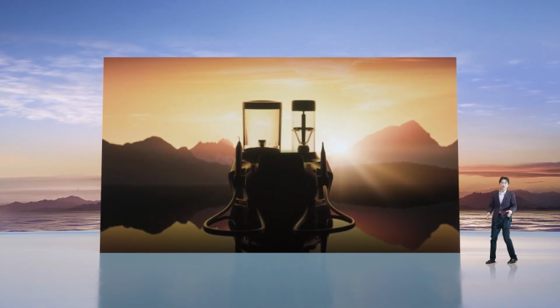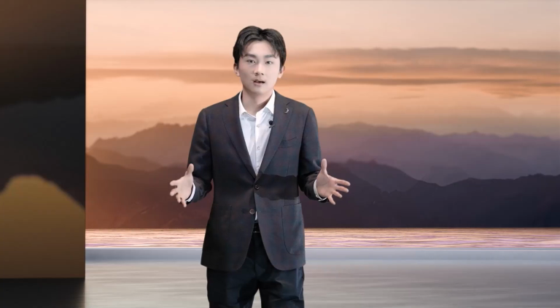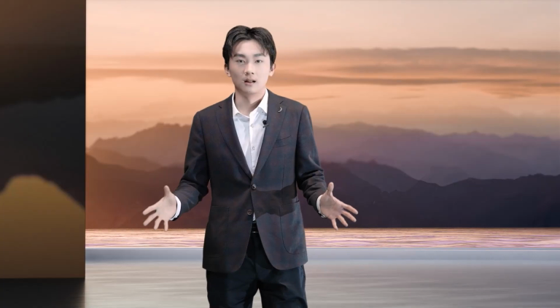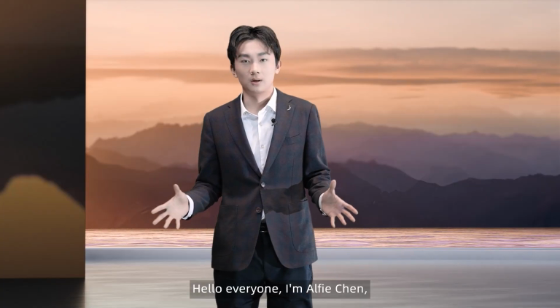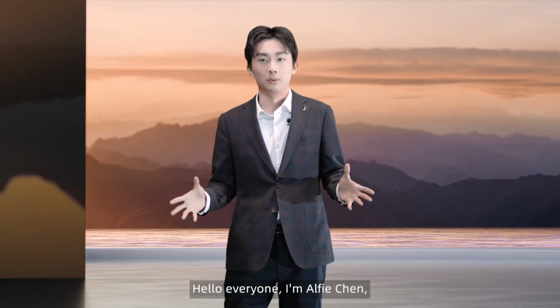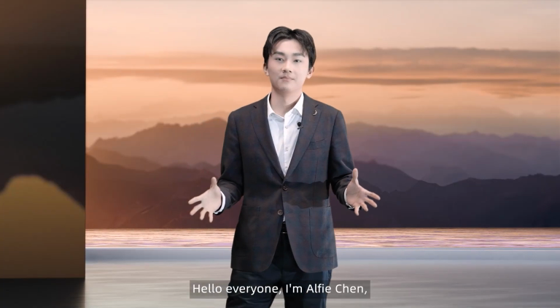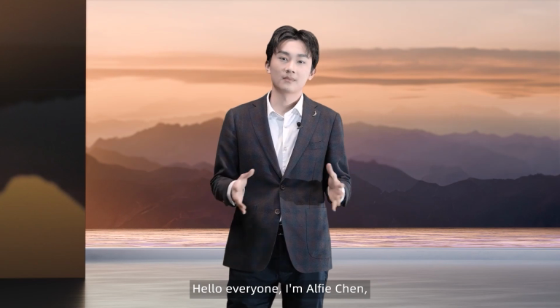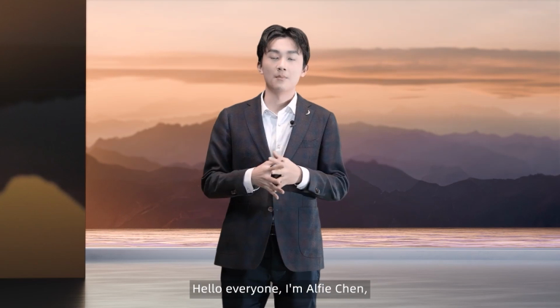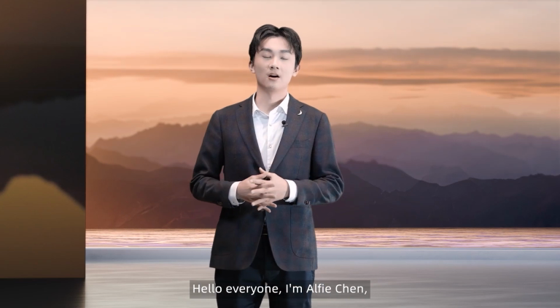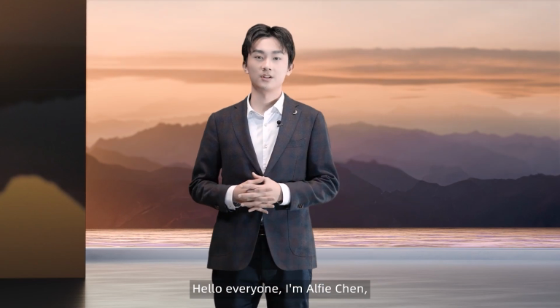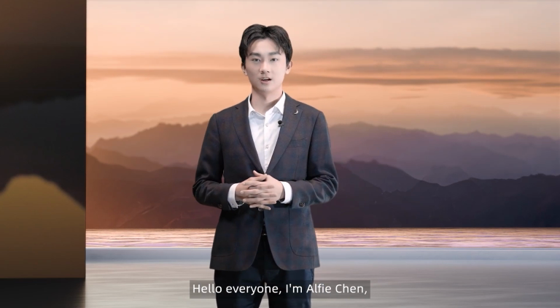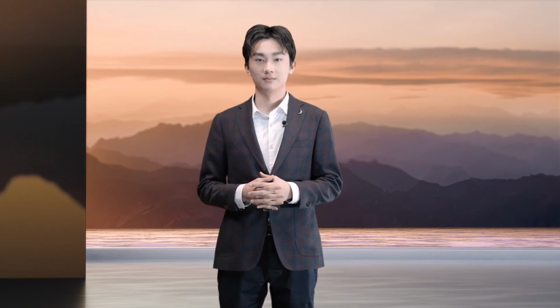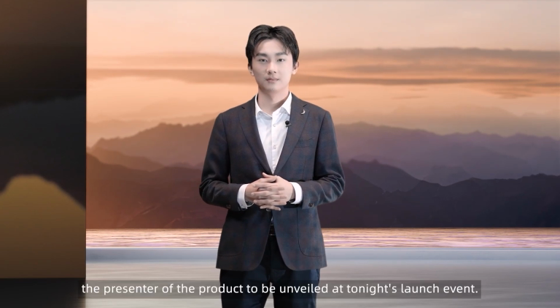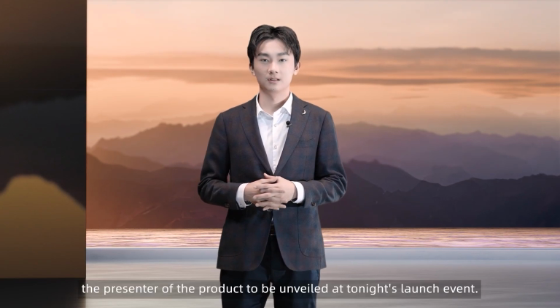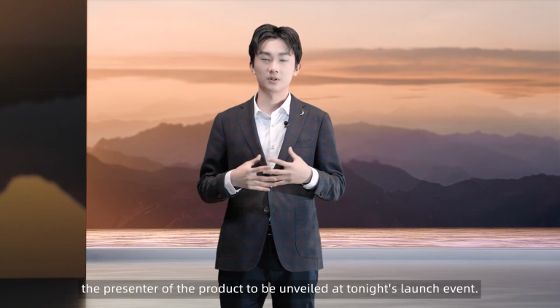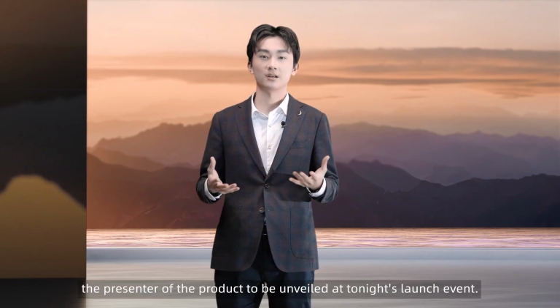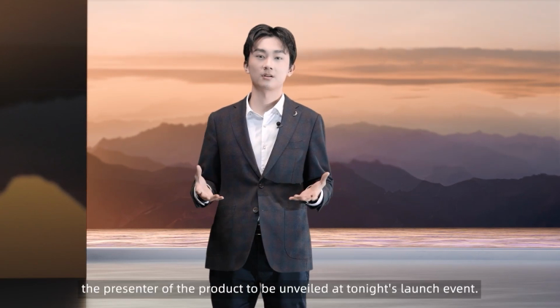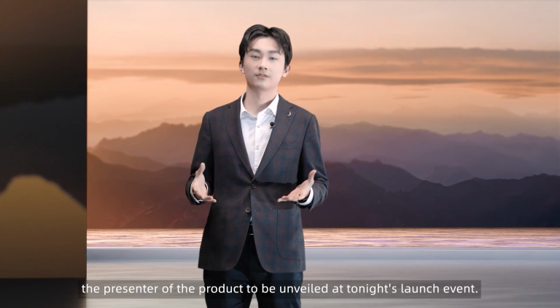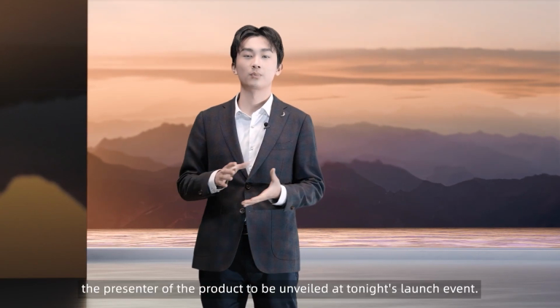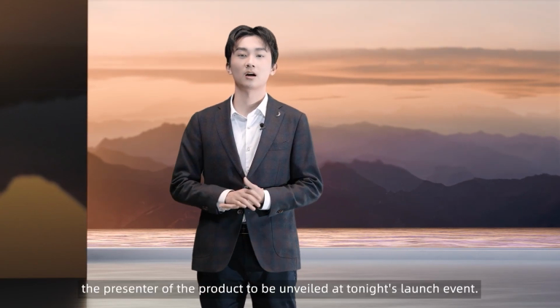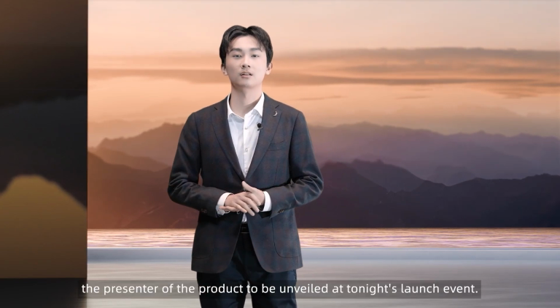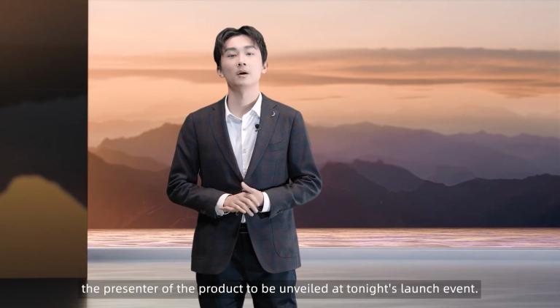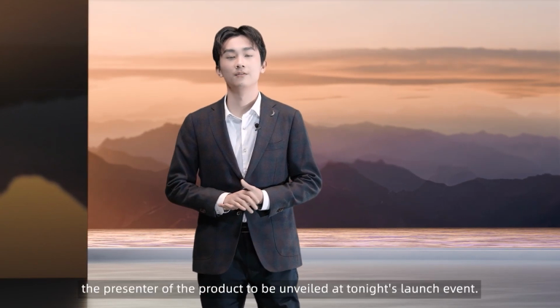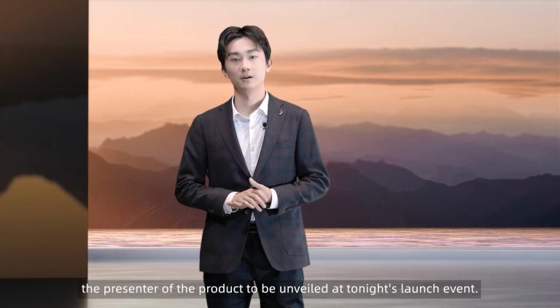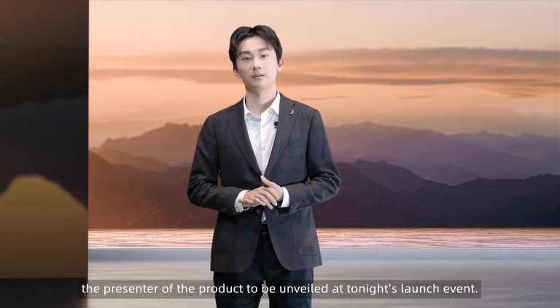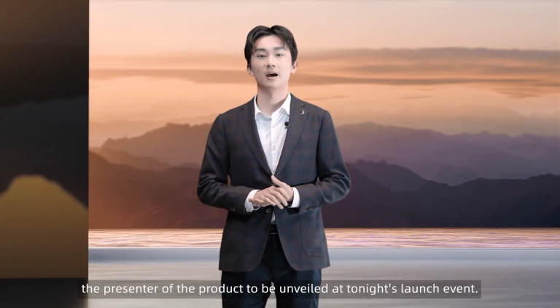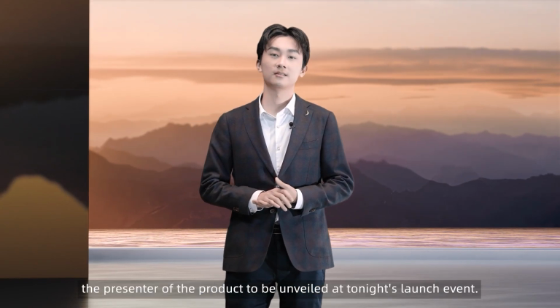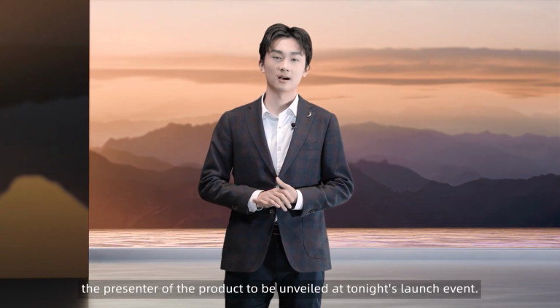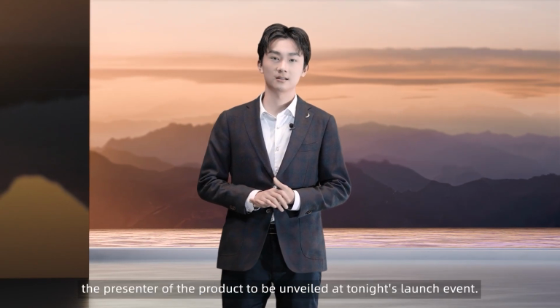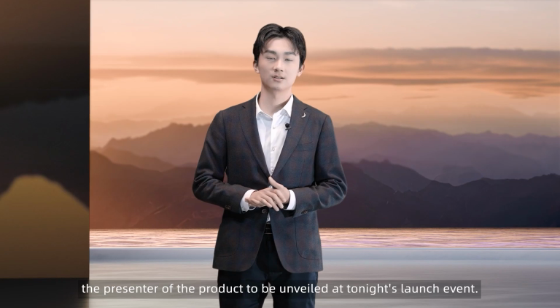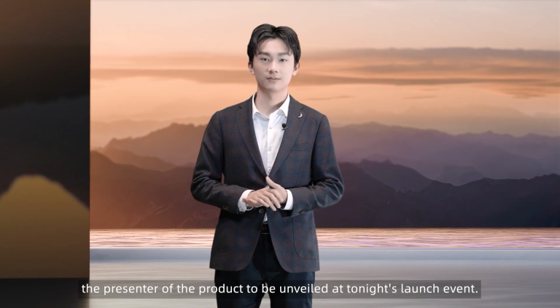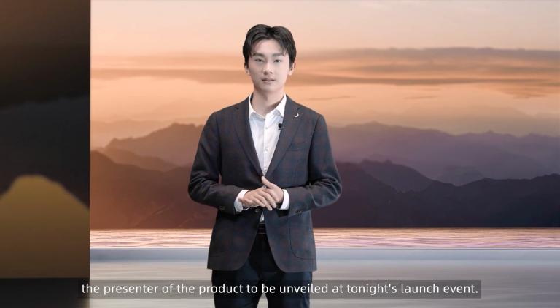Hello everyone, I'm Alfie Chen, the presenter of the product to be unveiled at tonight's launch event.